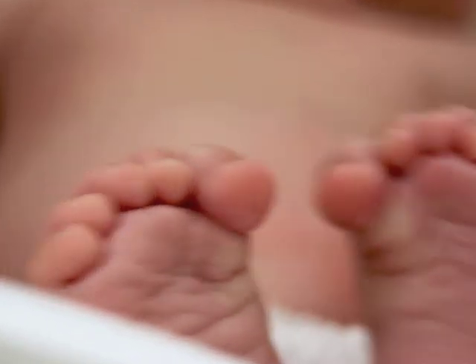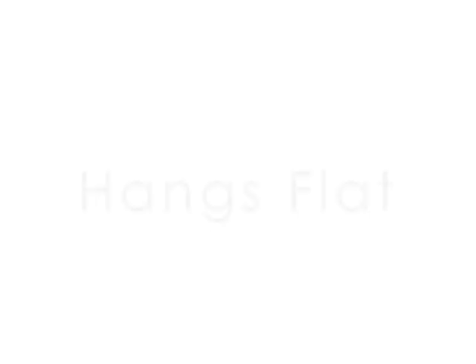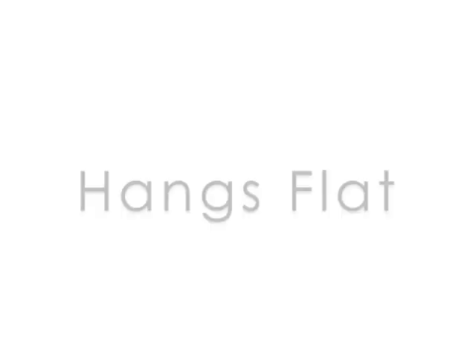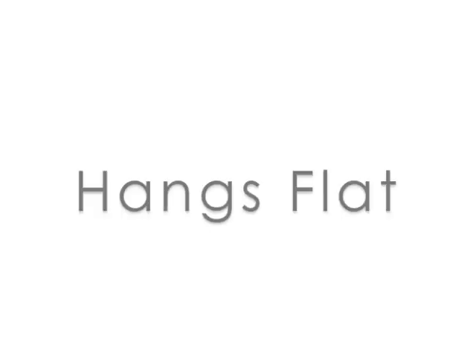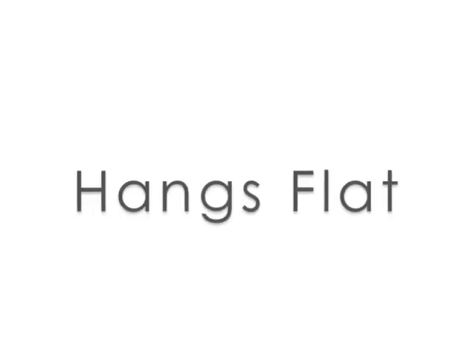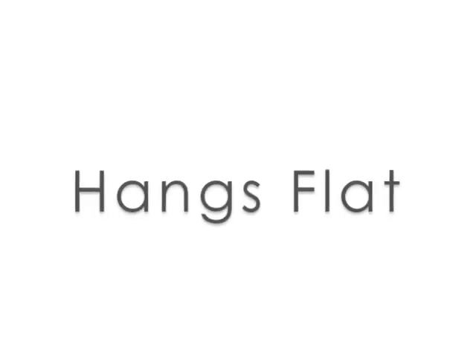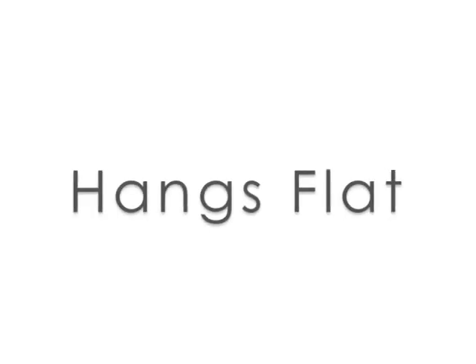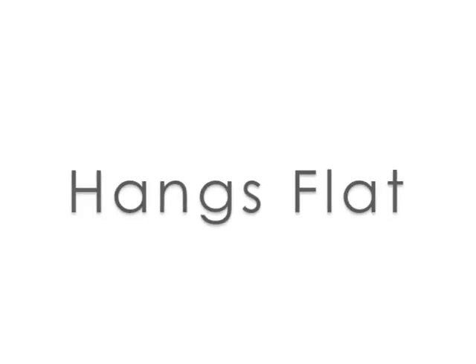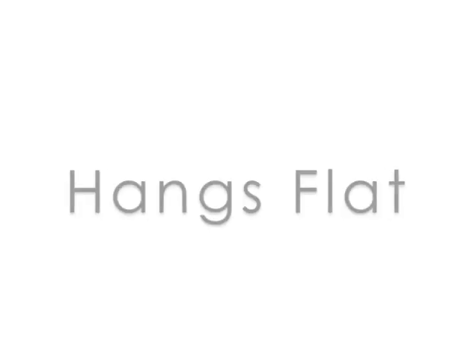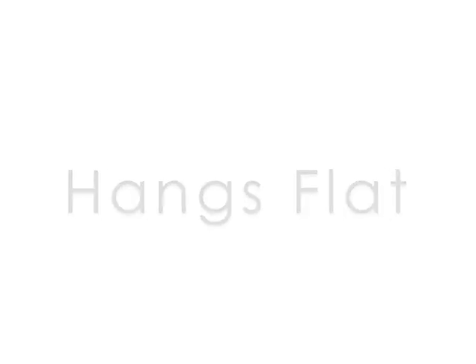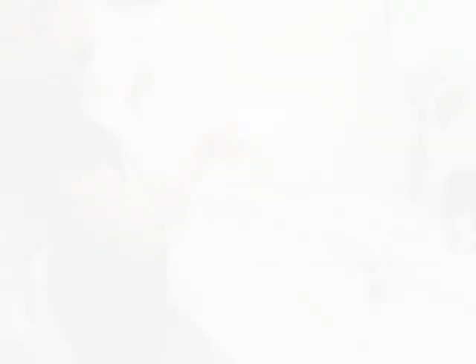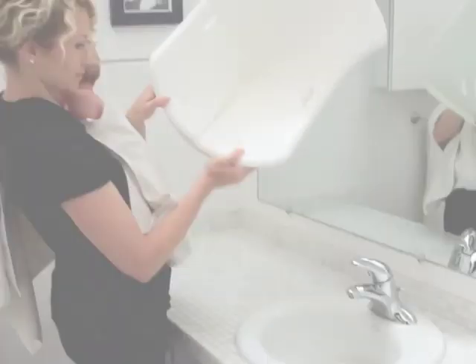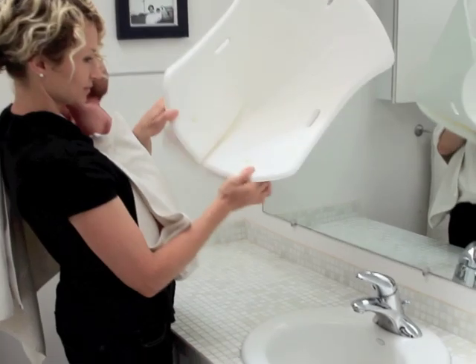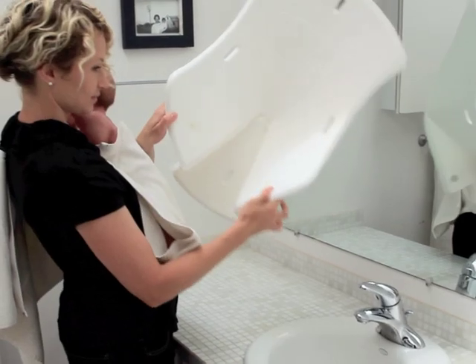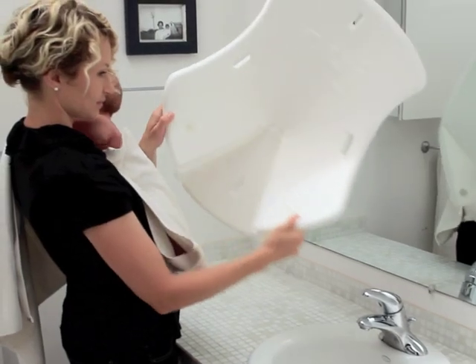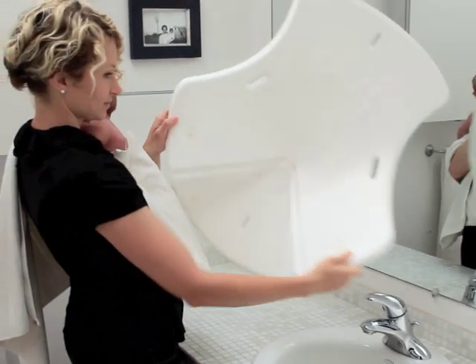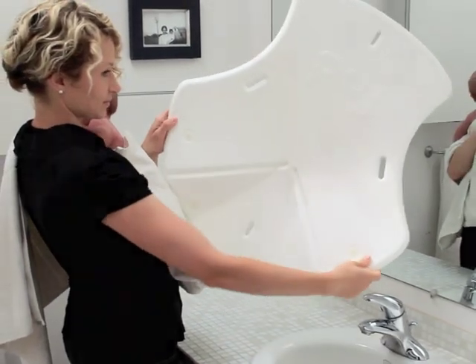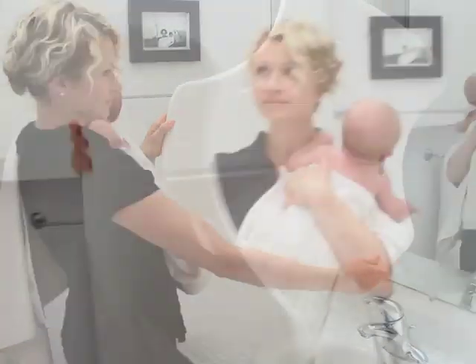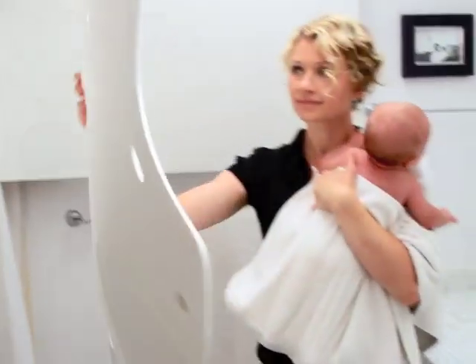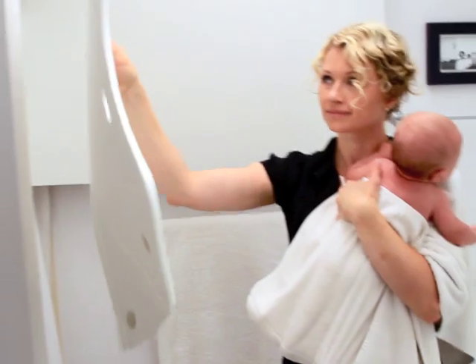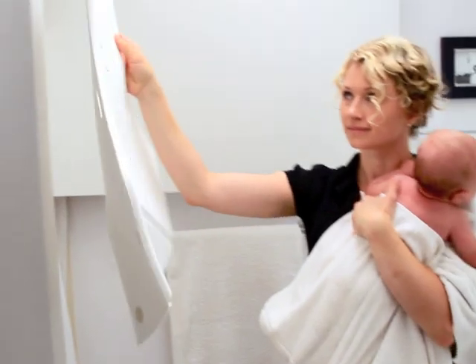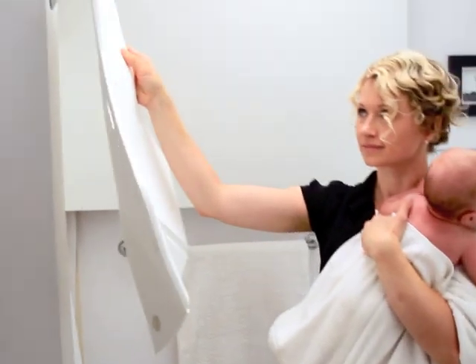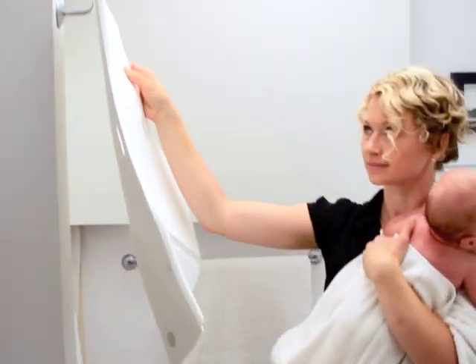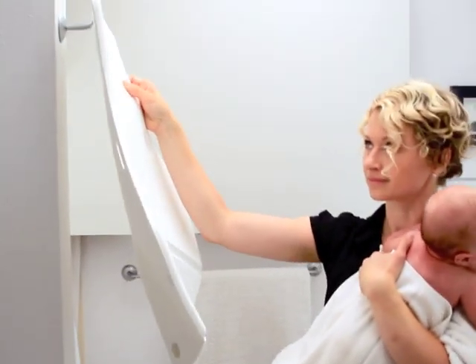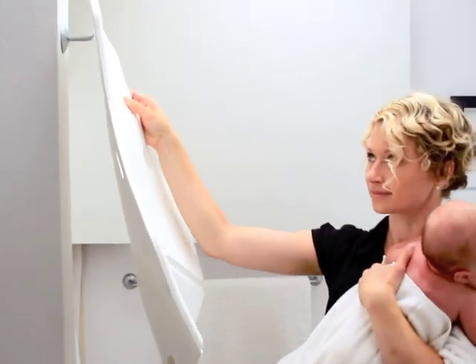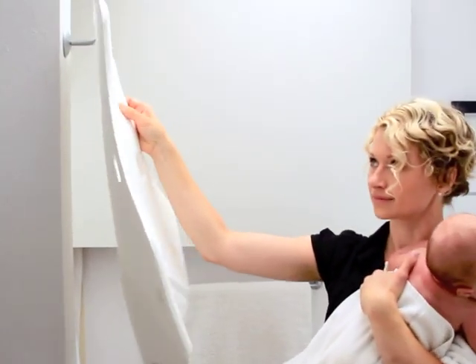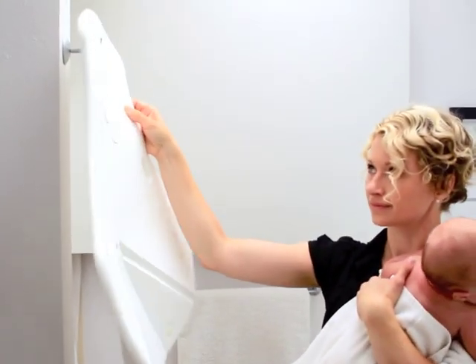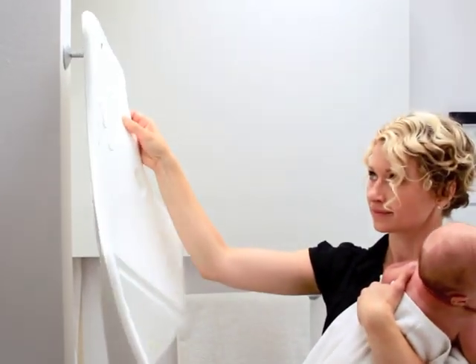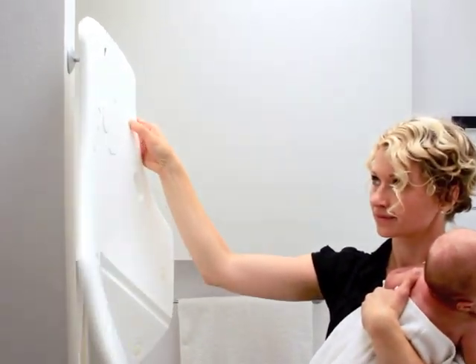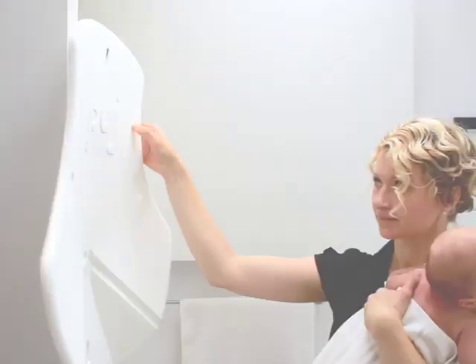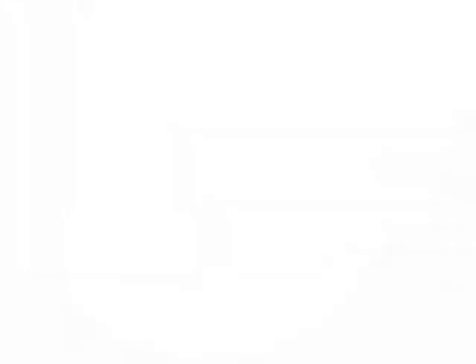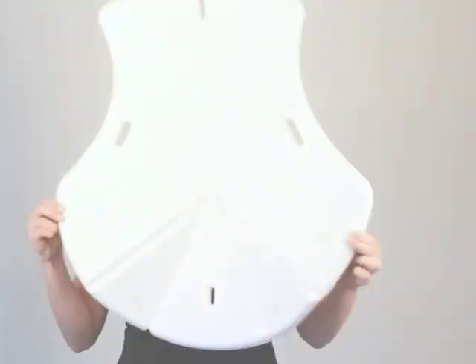Because it hangs flat, it's never in your way. See for yourself just how easy the Pudge Tub really is.